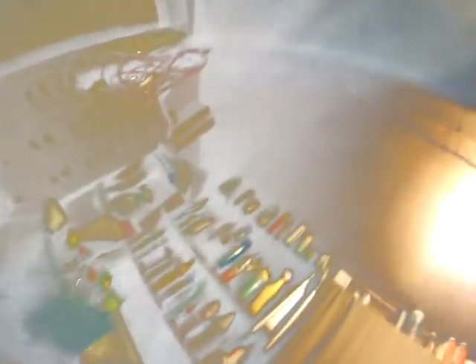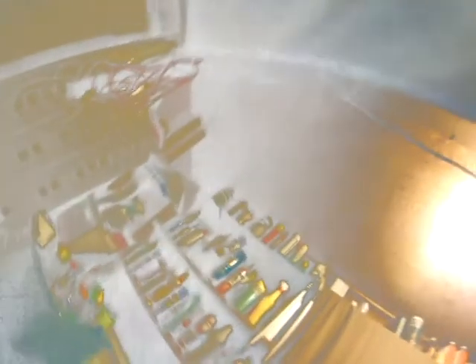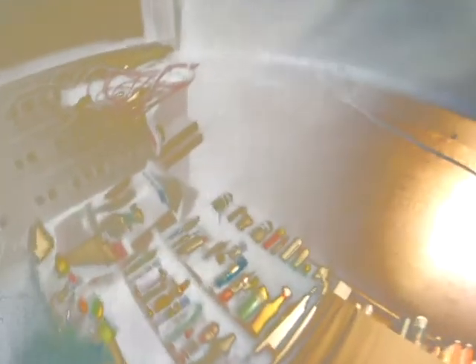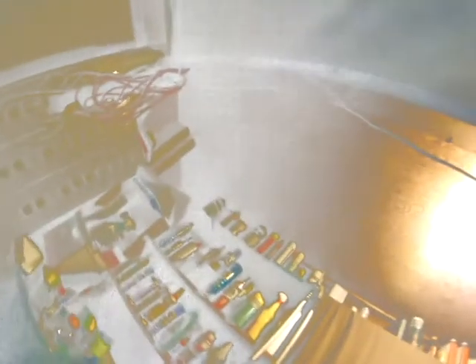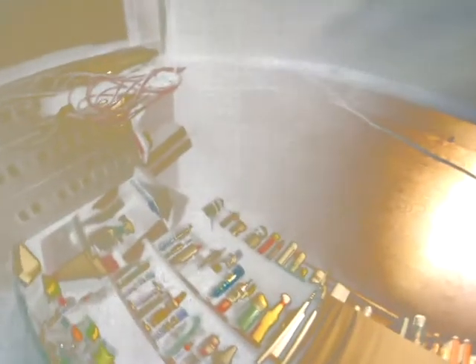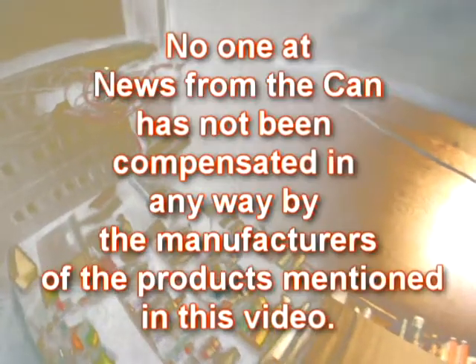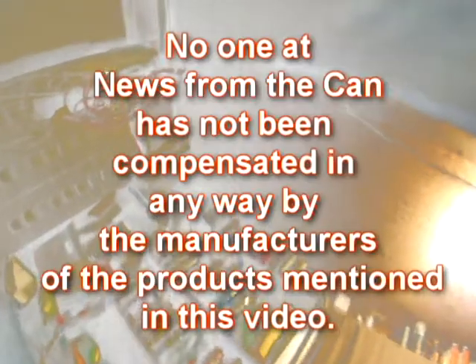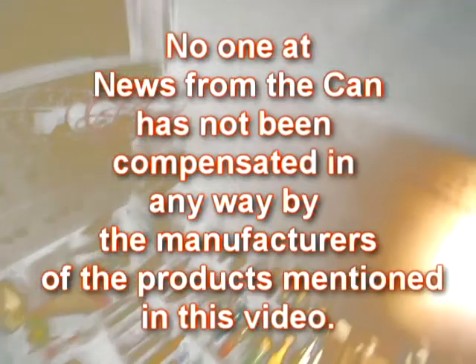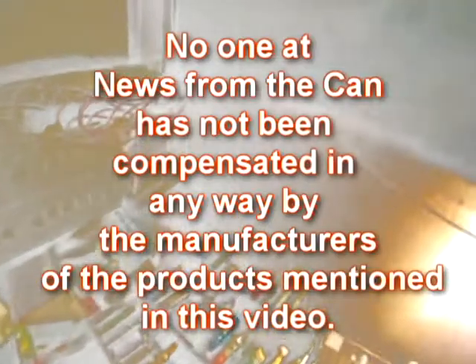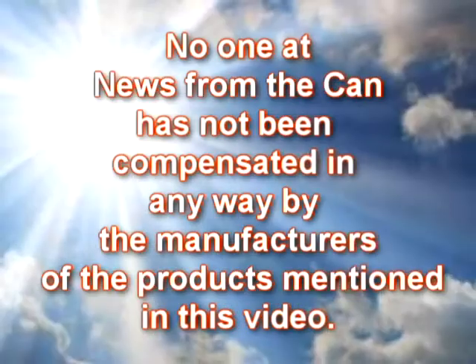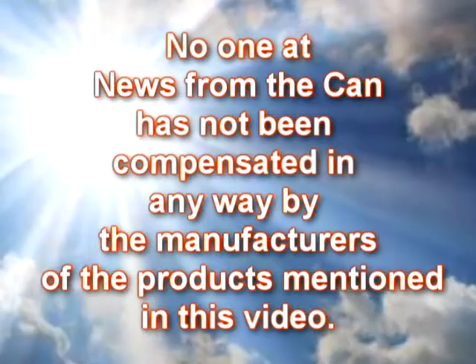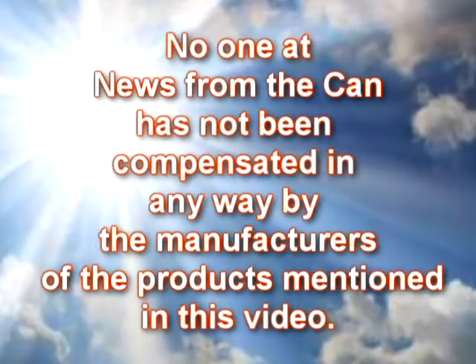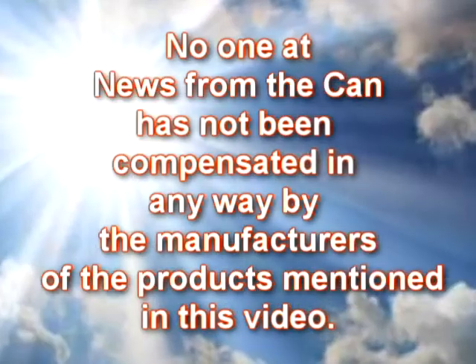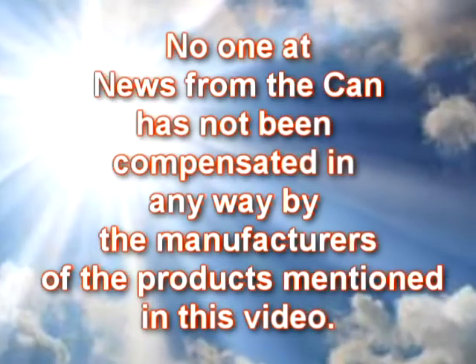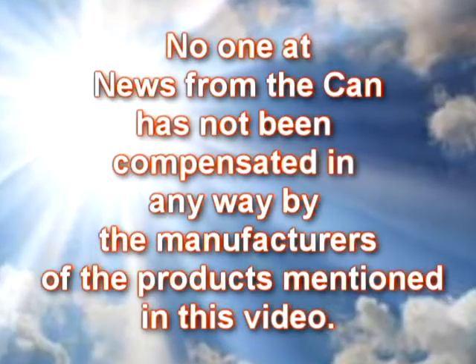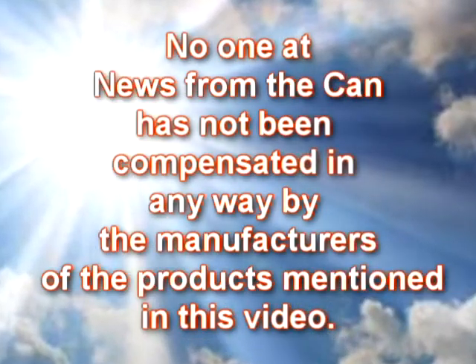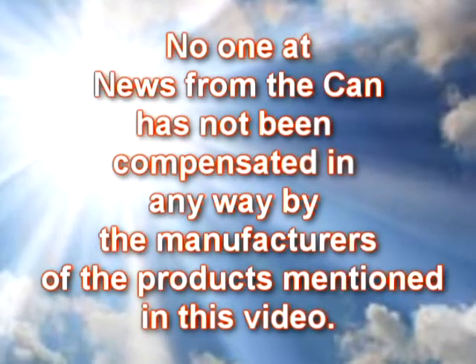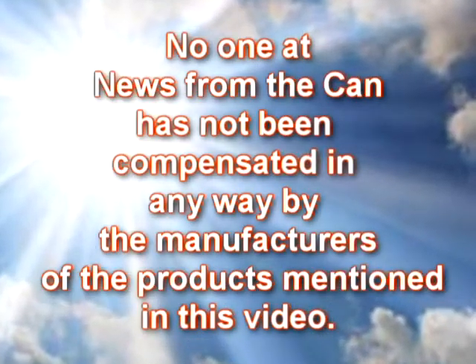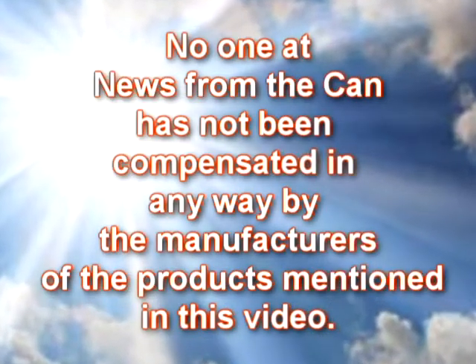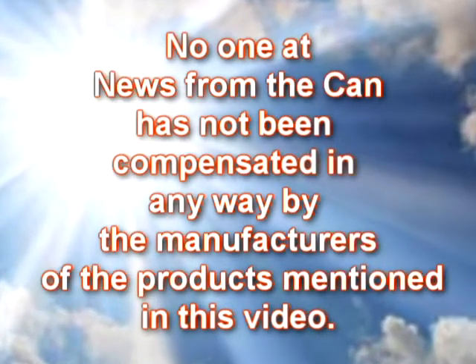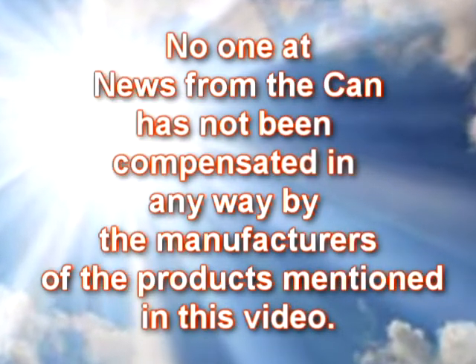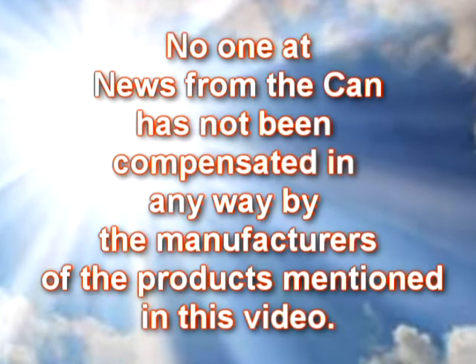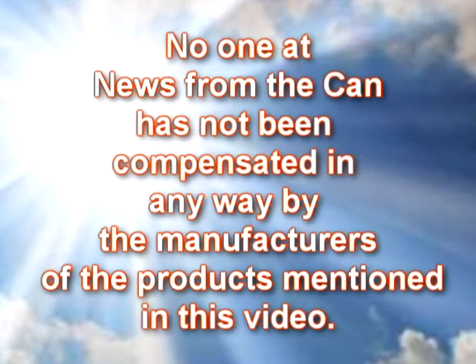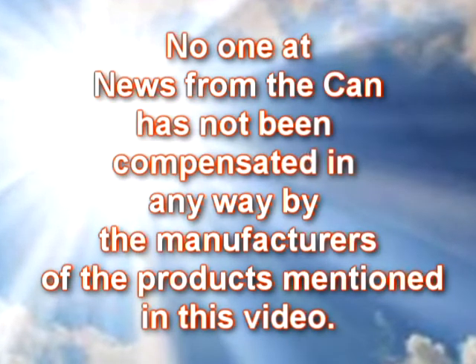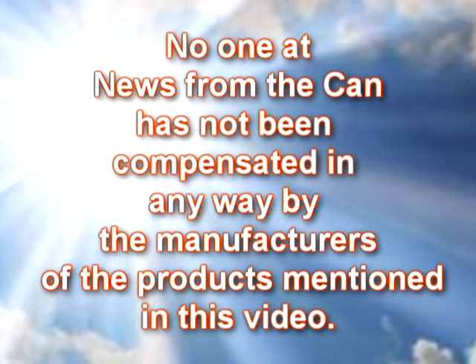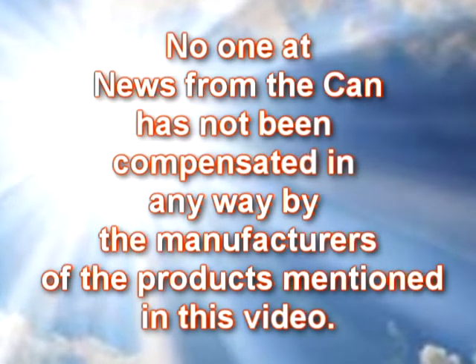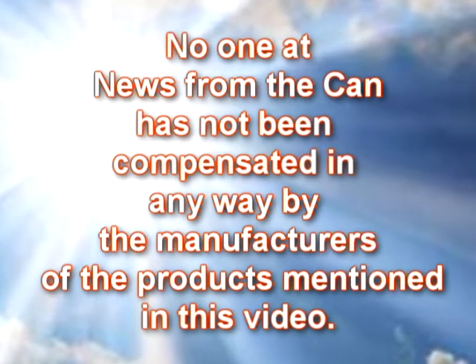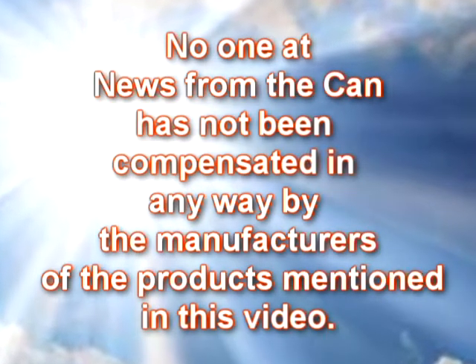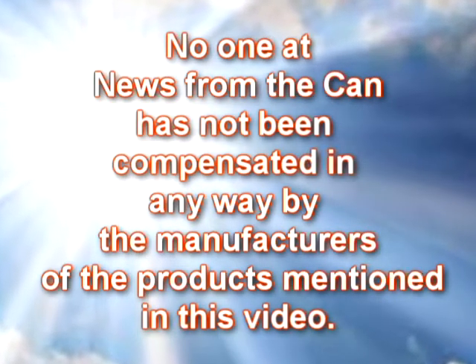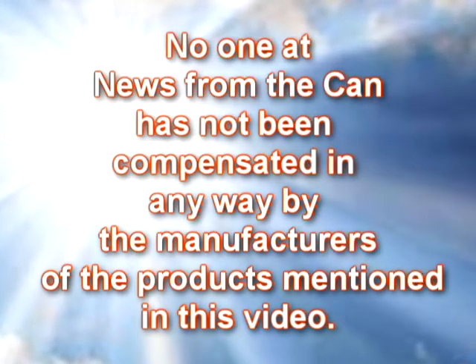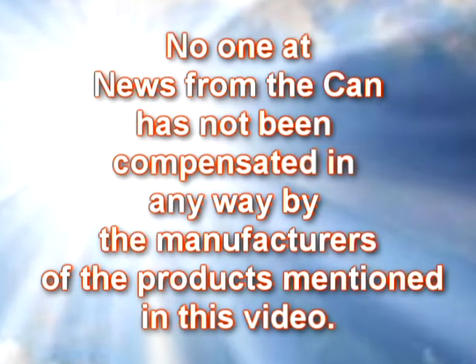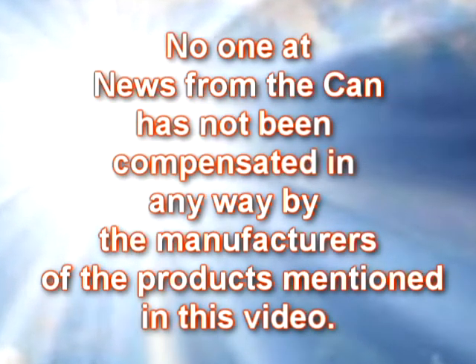News from the can has not been compensated in any way for the content of this video.